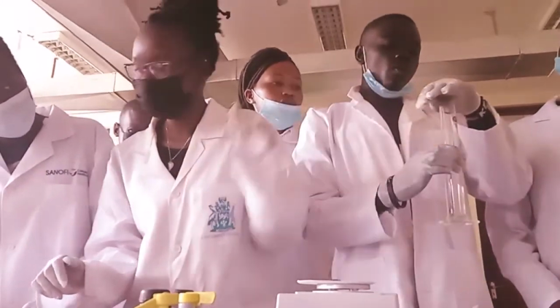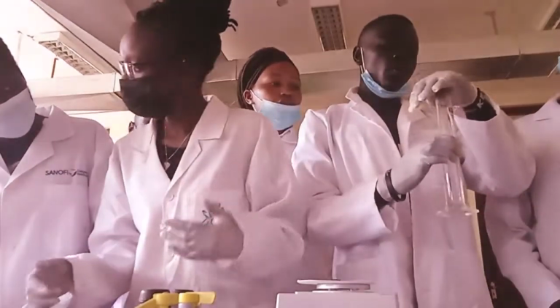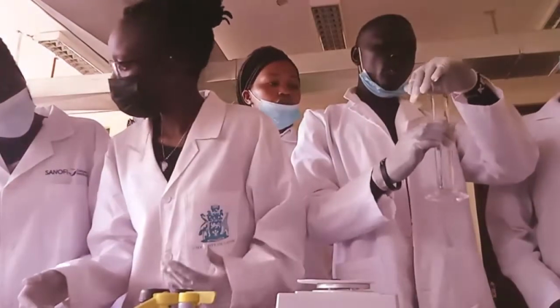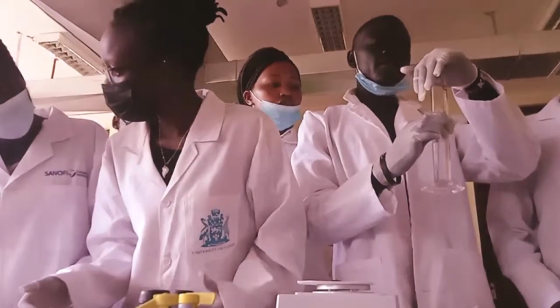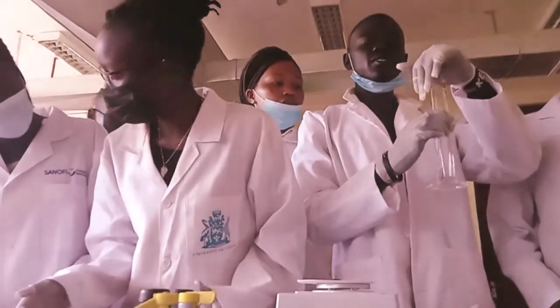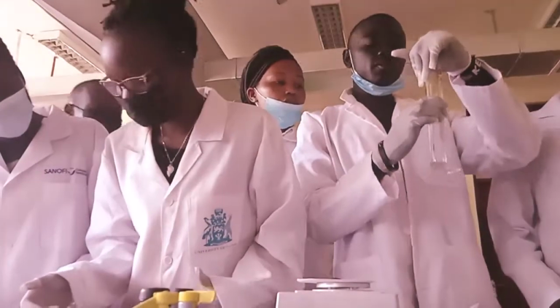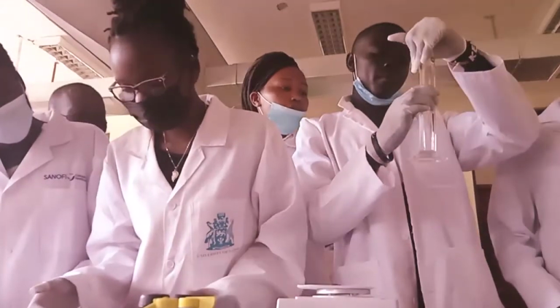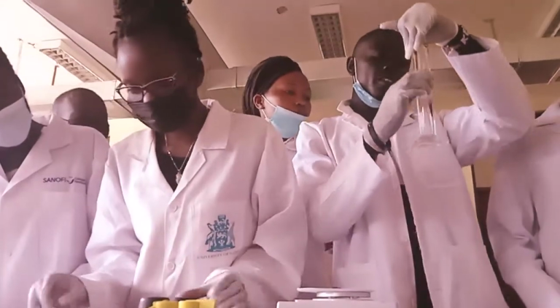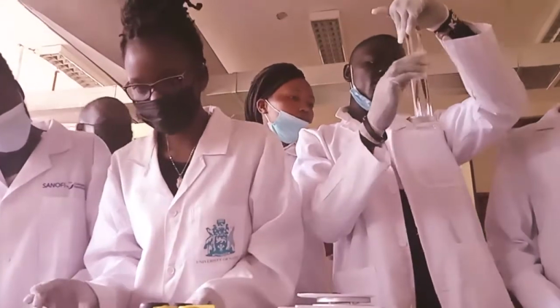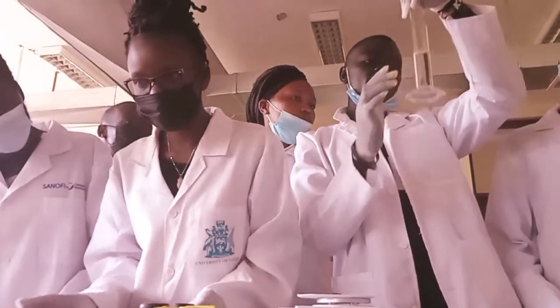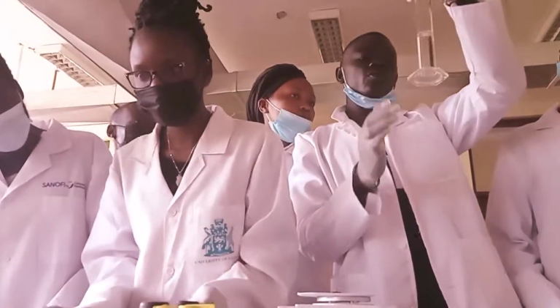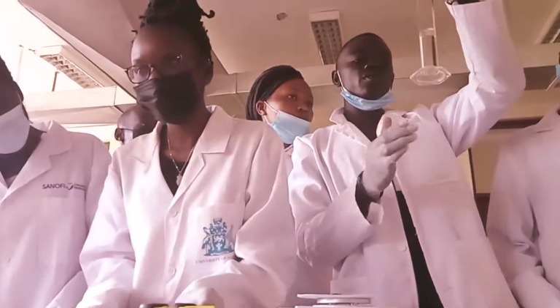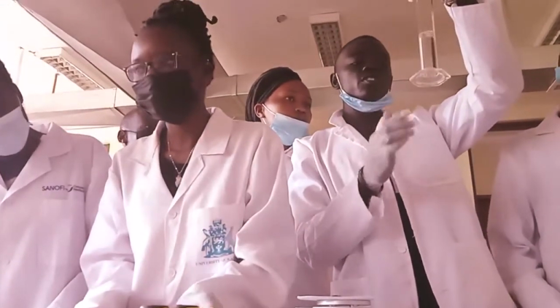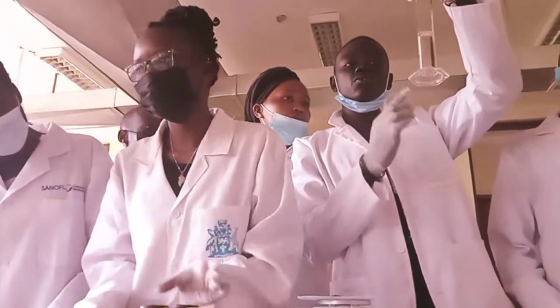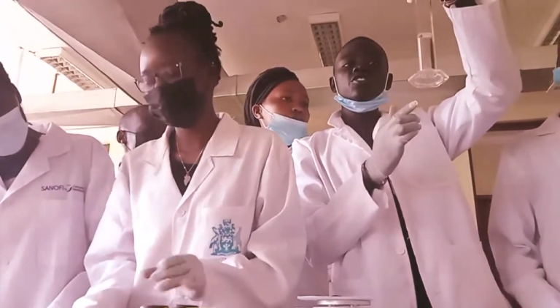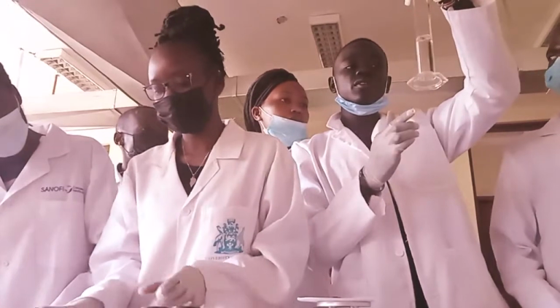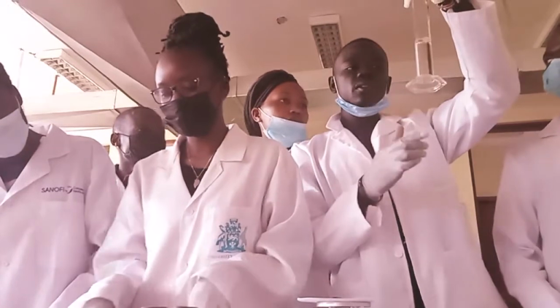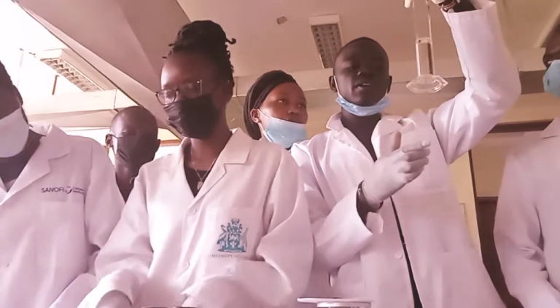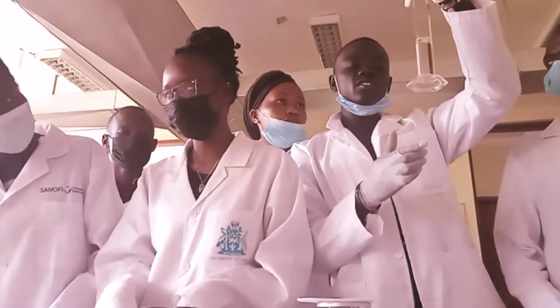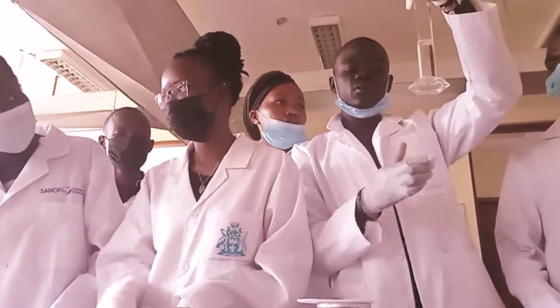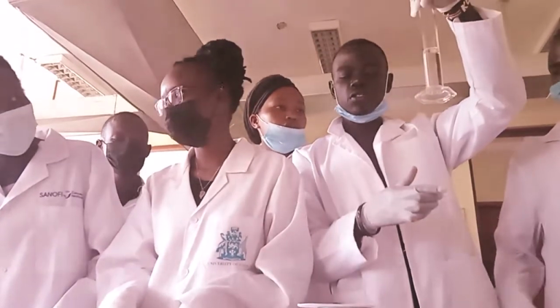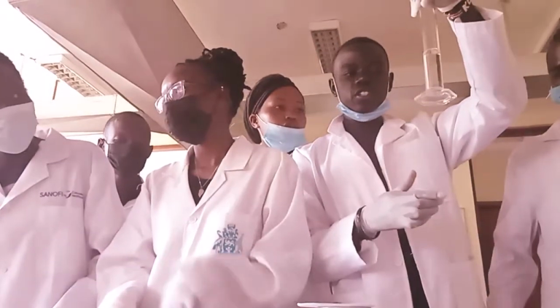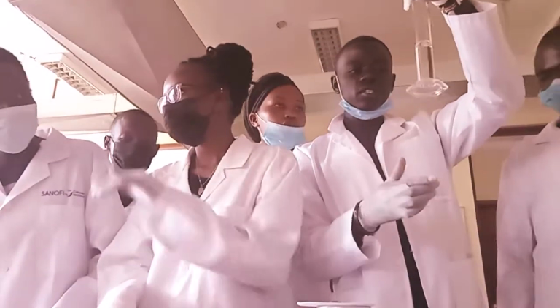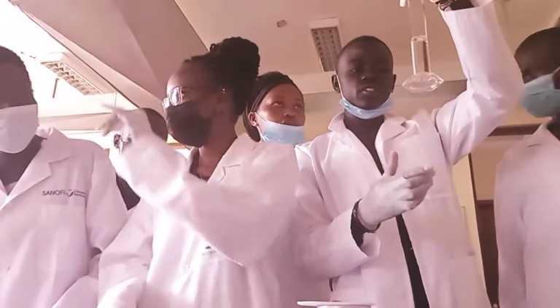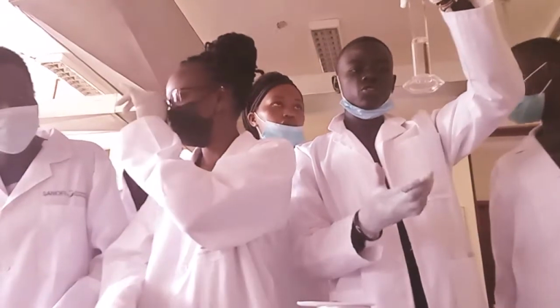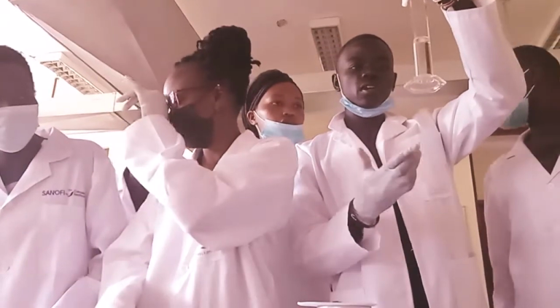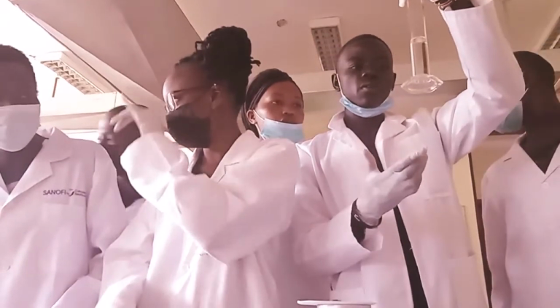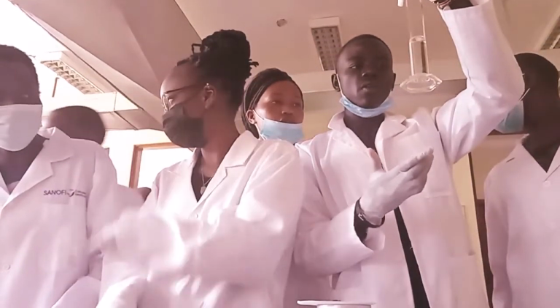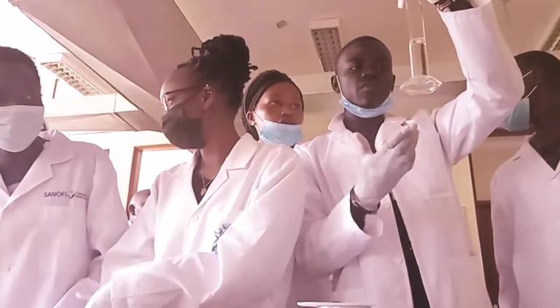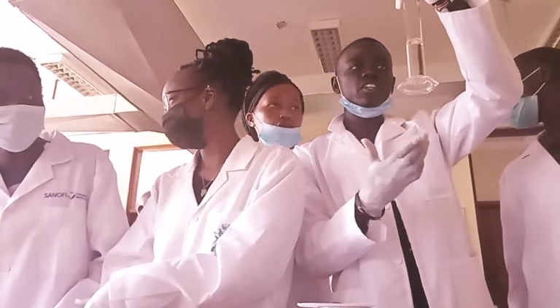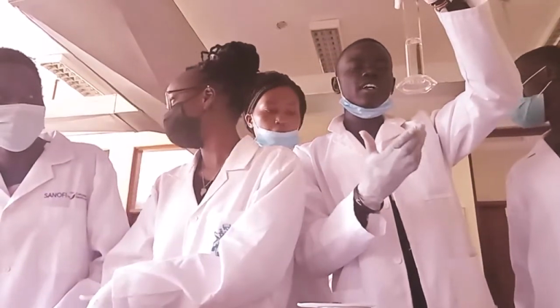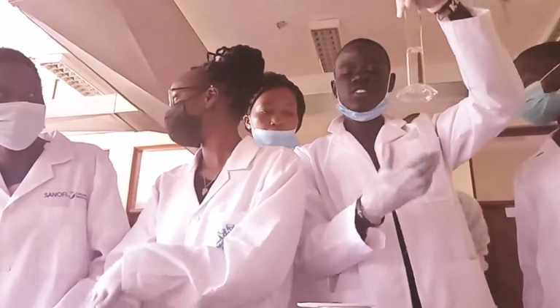We have just measured the liquid which is water. I want this to be distilled water. So we have already done it.